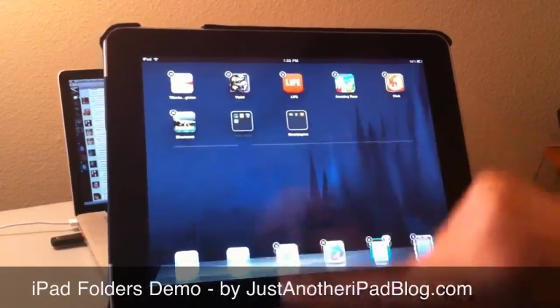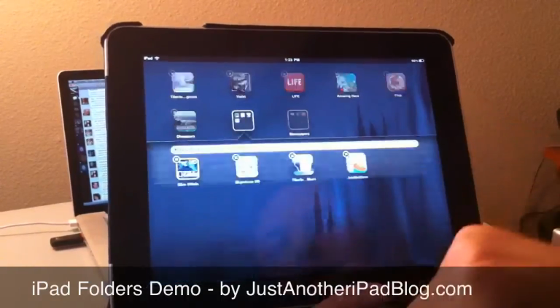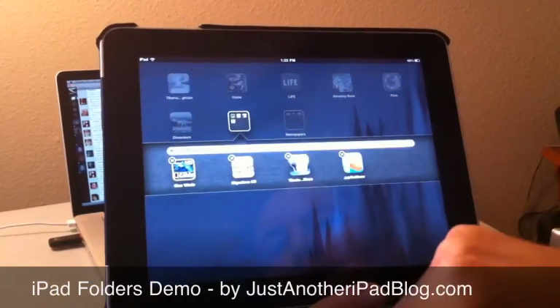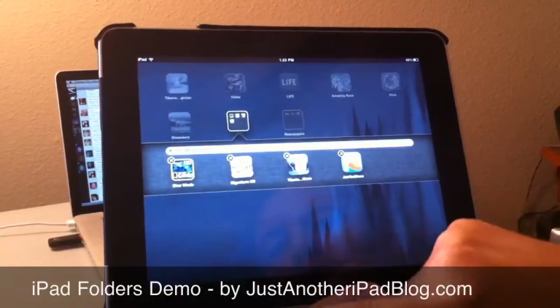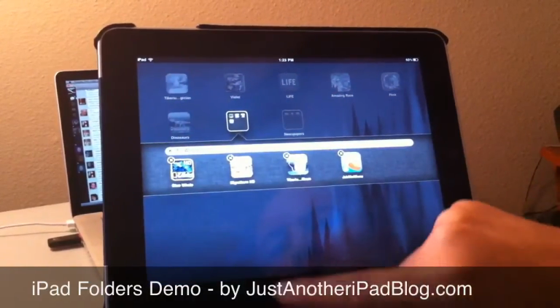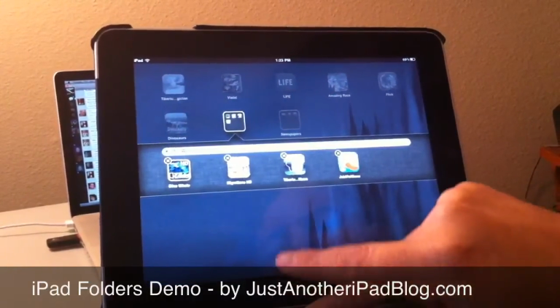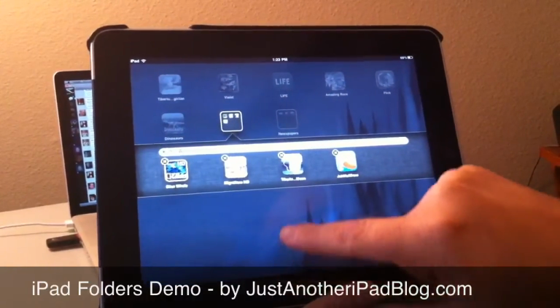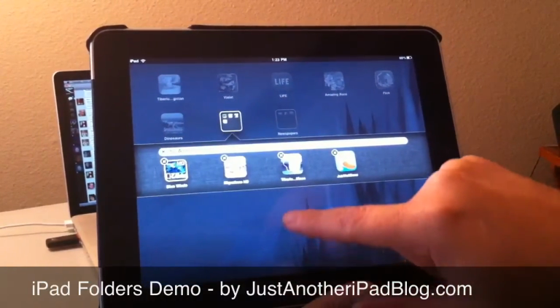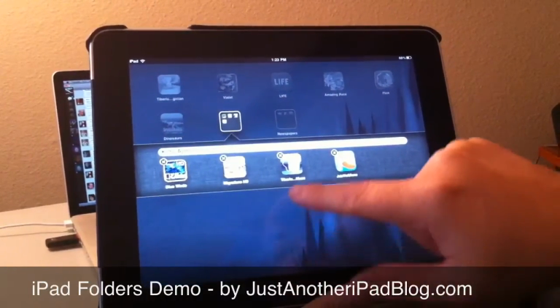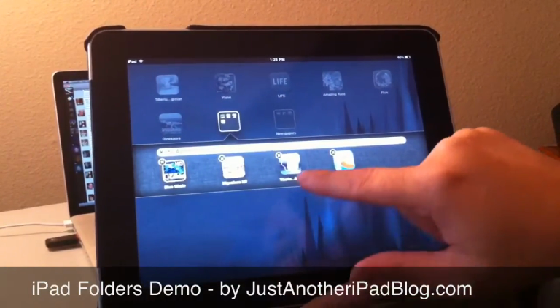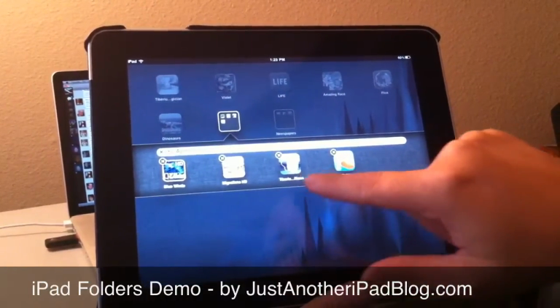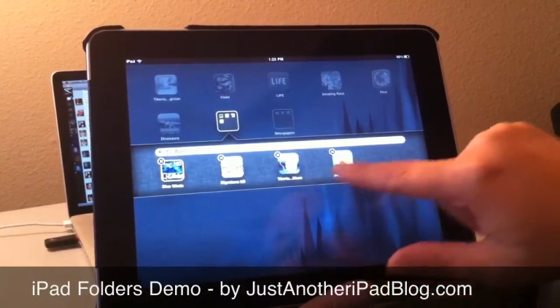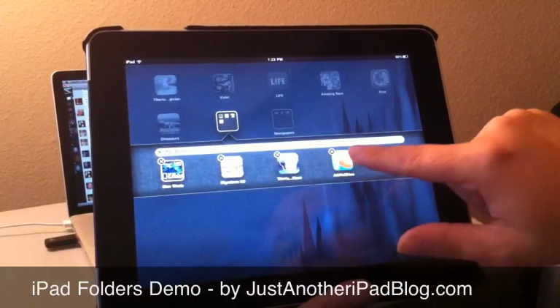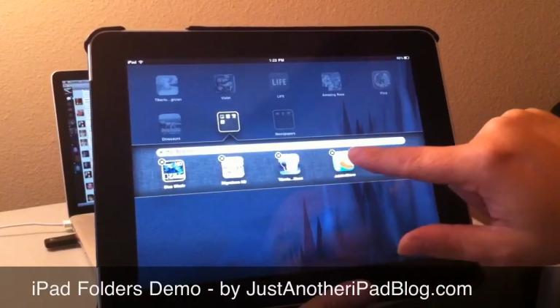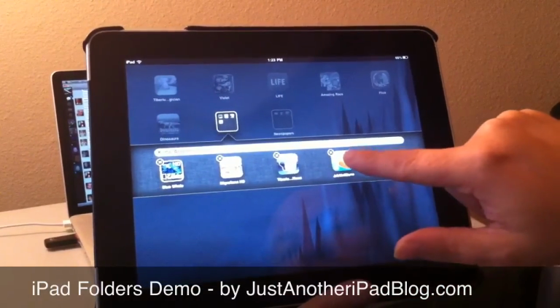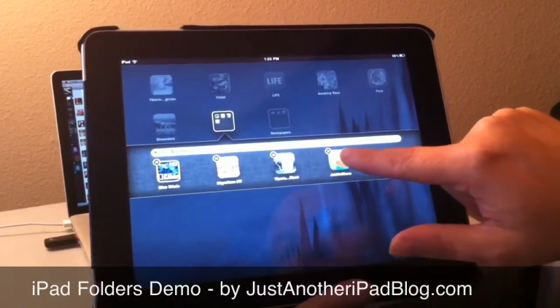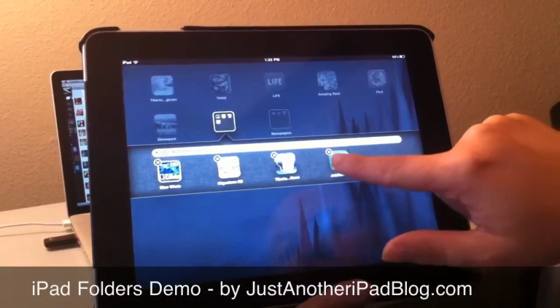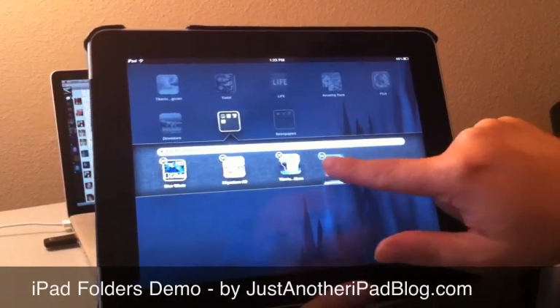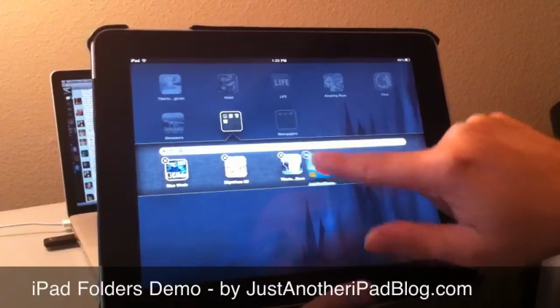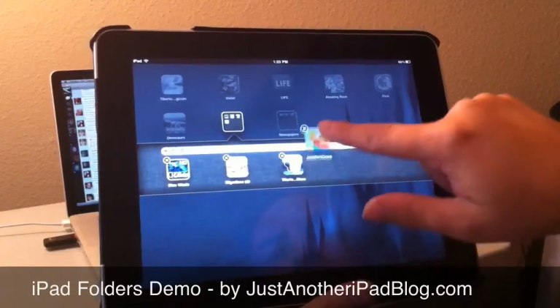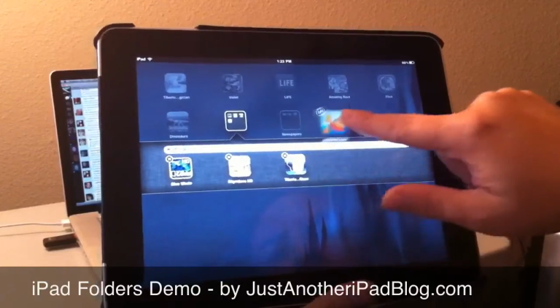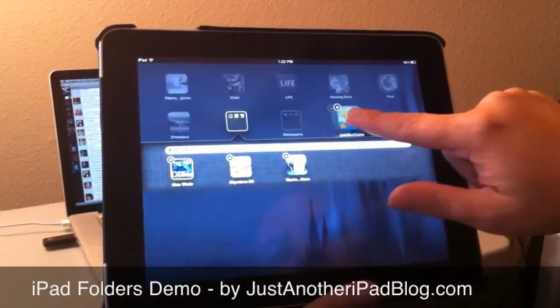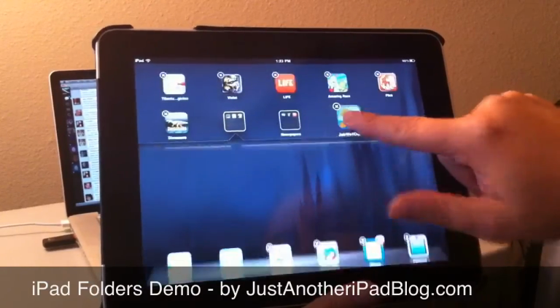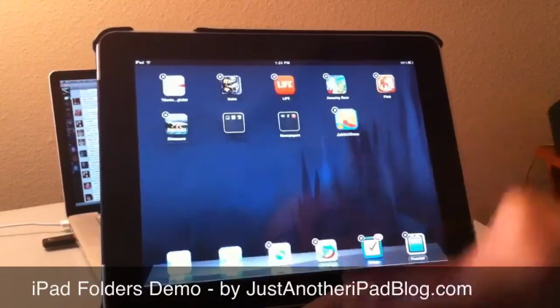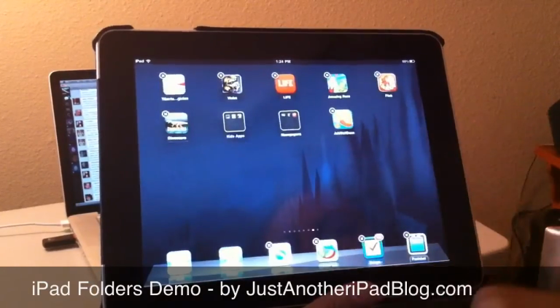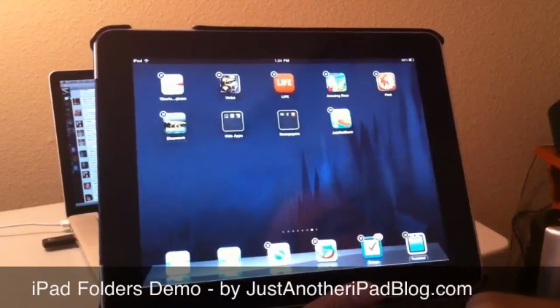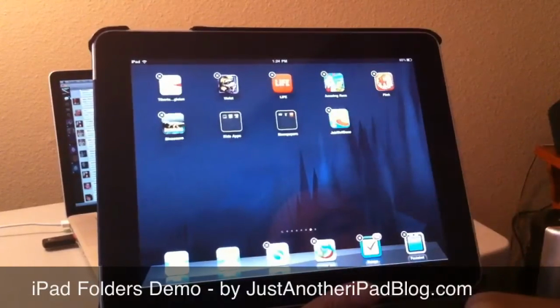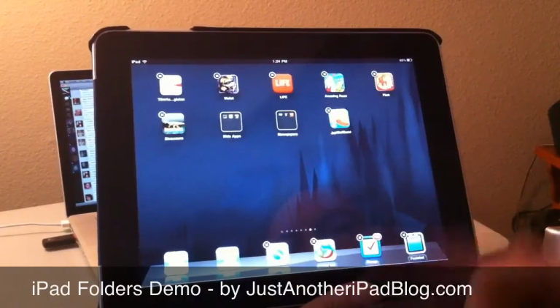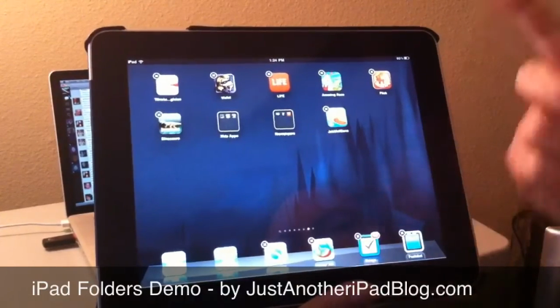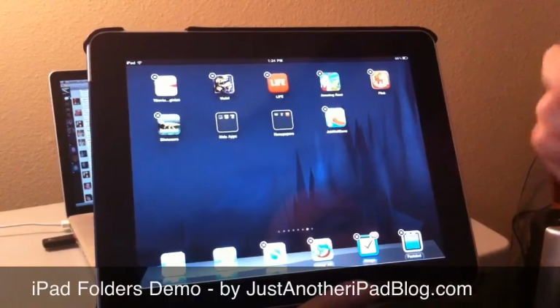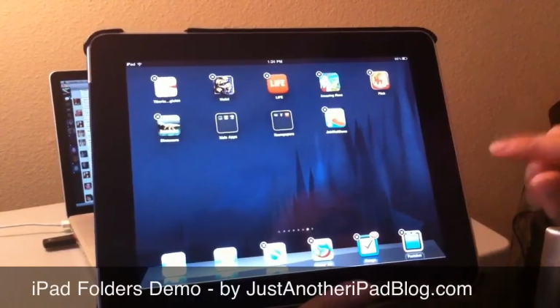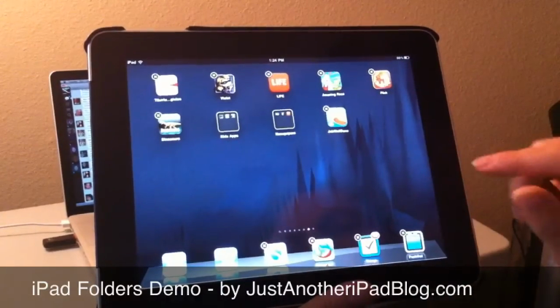At any time you can go into that folder. If I decide this one wasn't a great kids app, I can pull it back out.